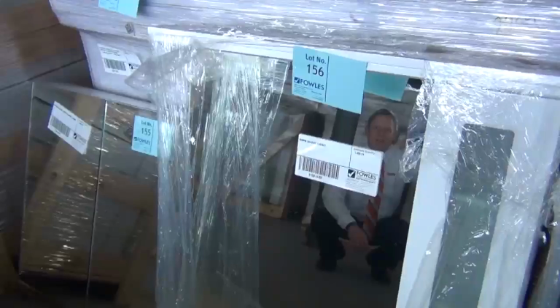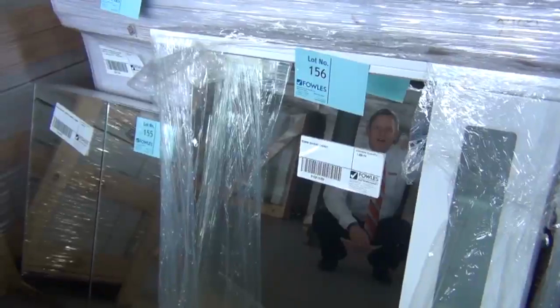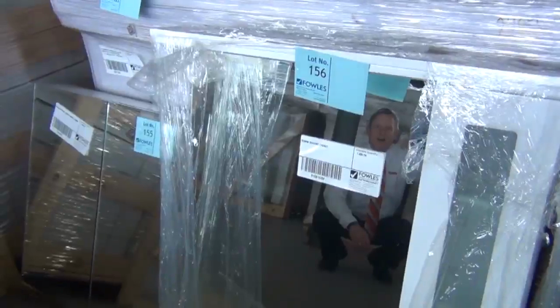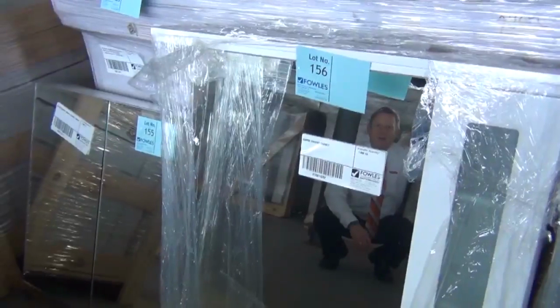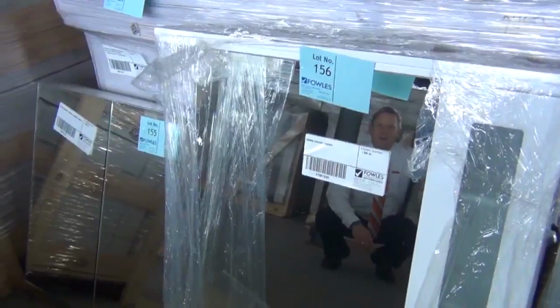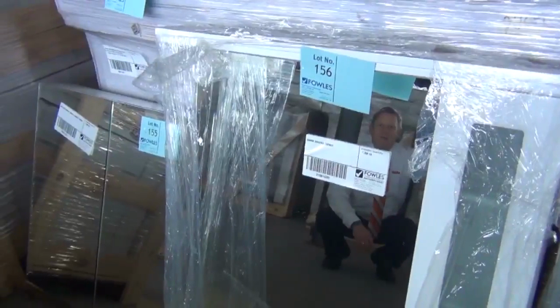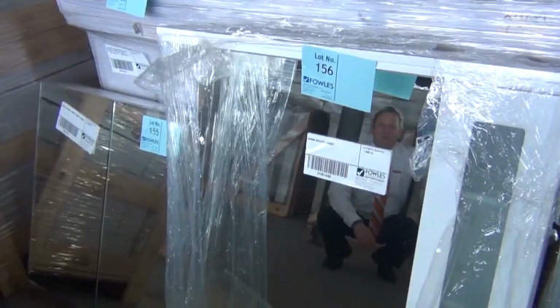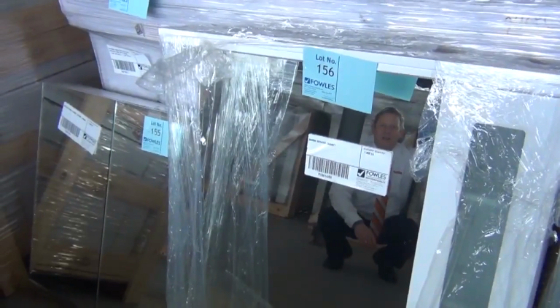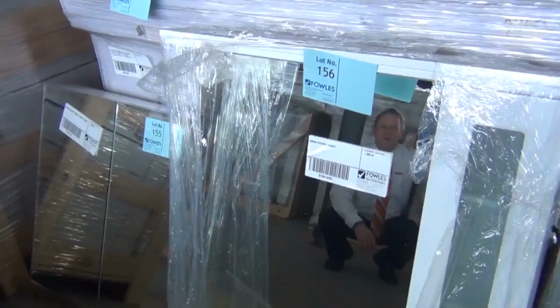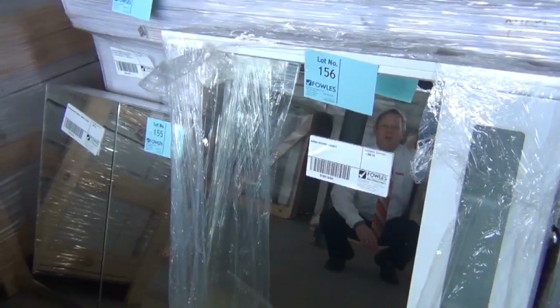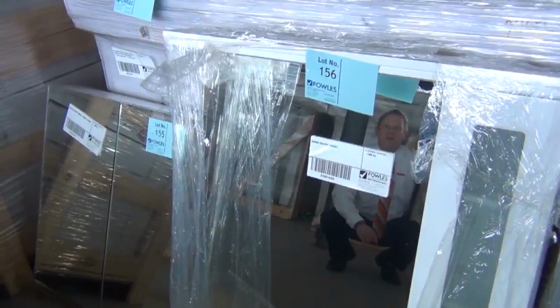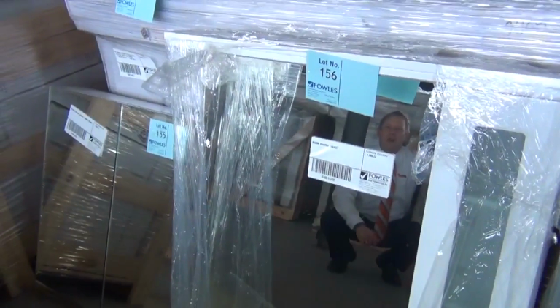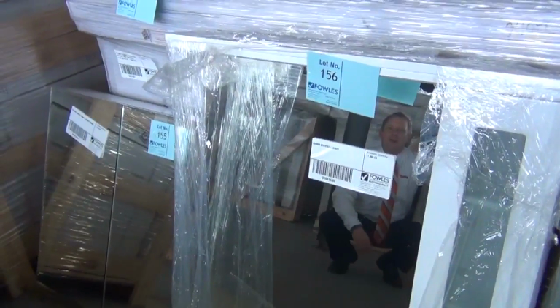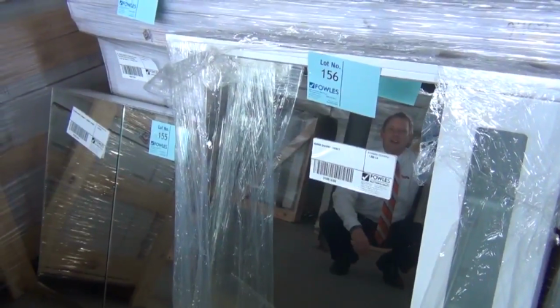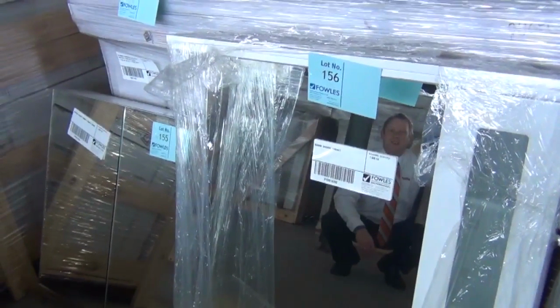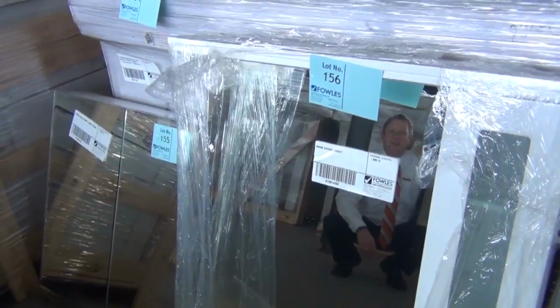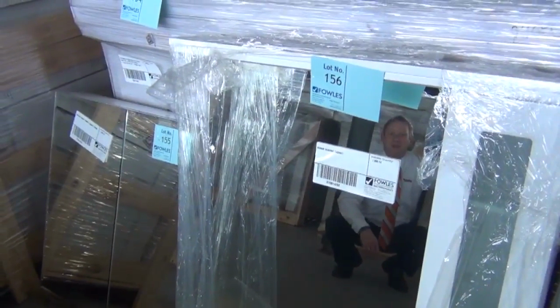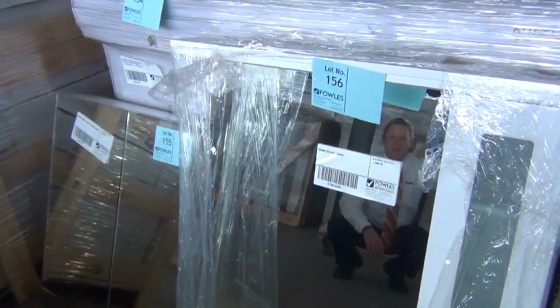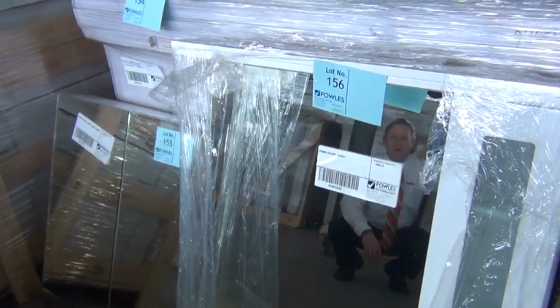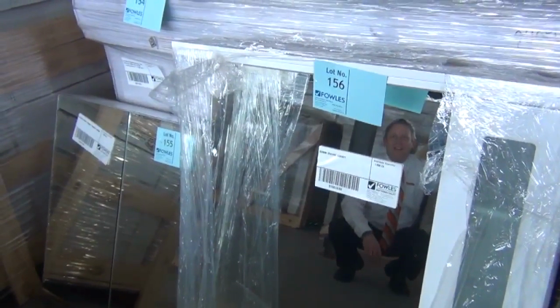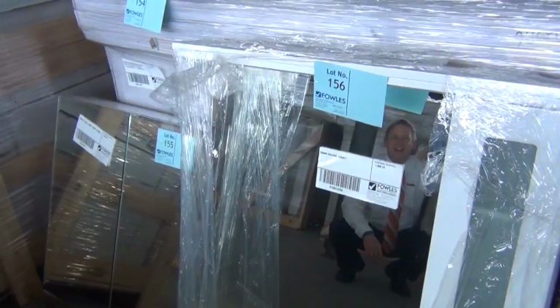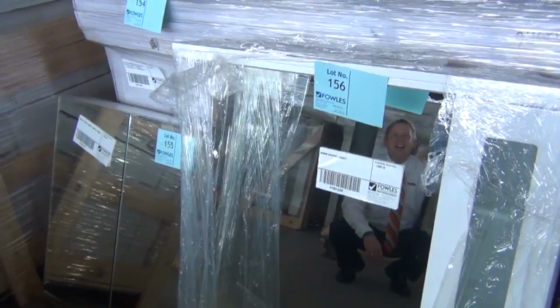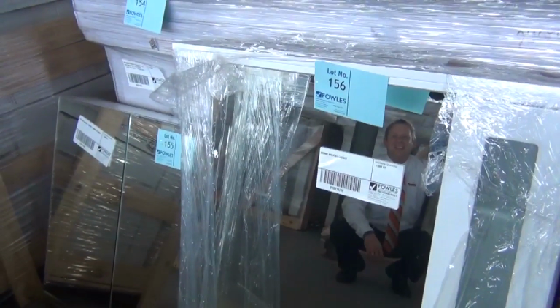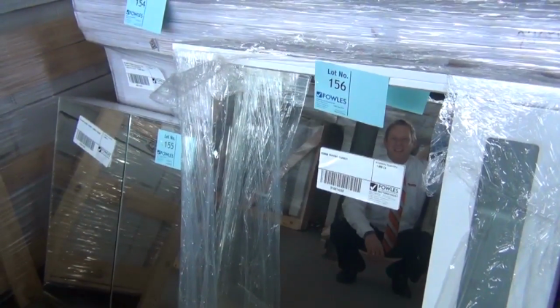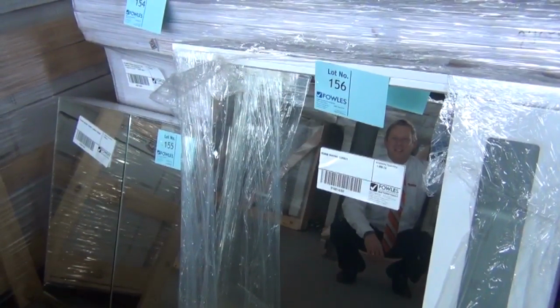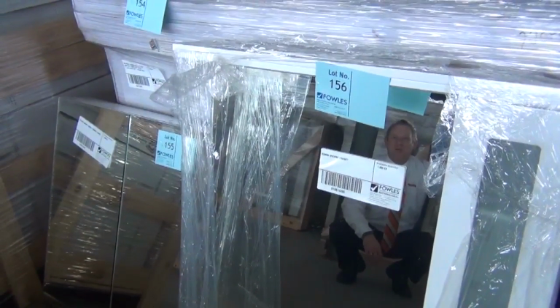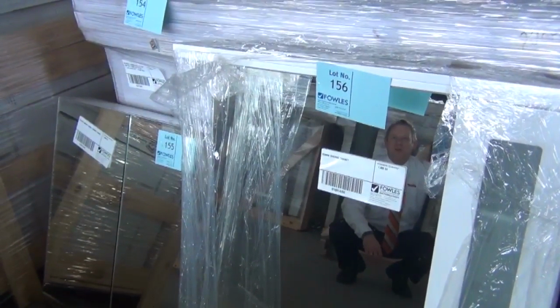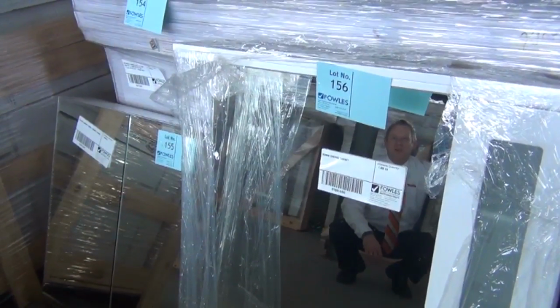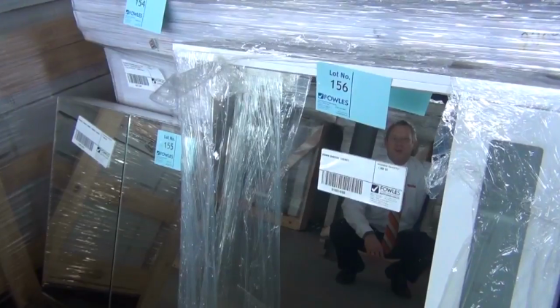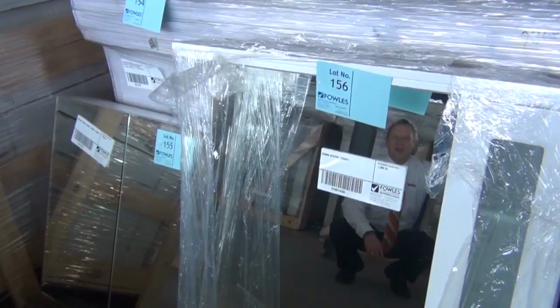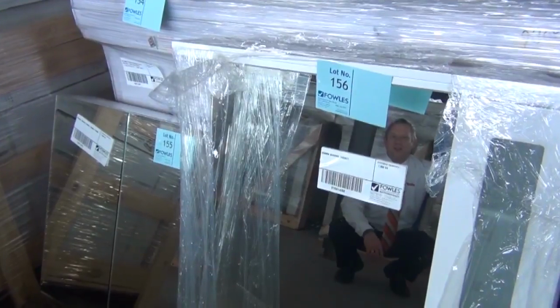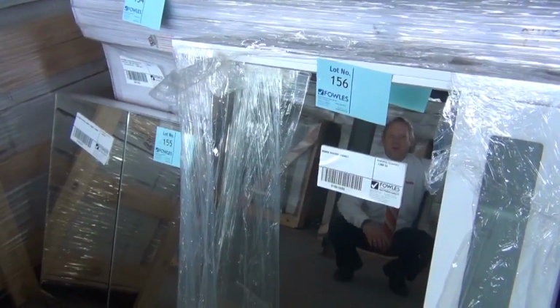Hi, I'm Liam from Fowles, and welcome to the Home Renovators Auction Preview for Wednesday the 6th of August 2014.